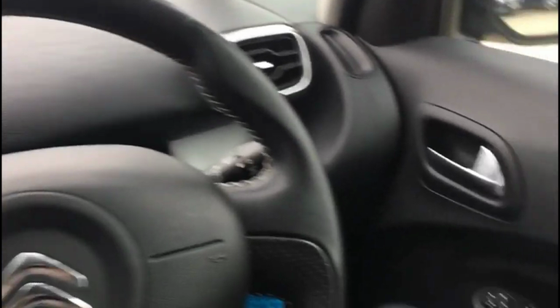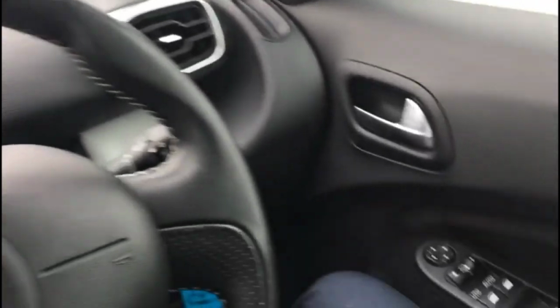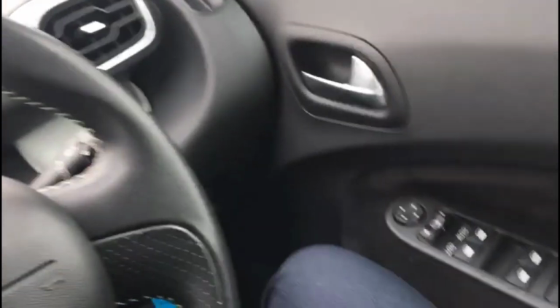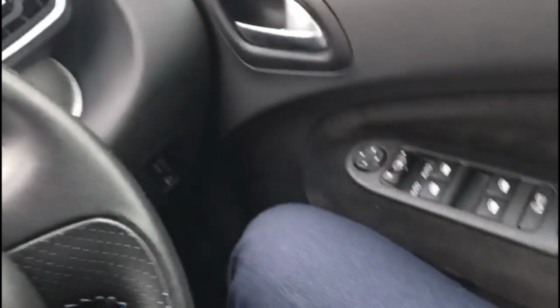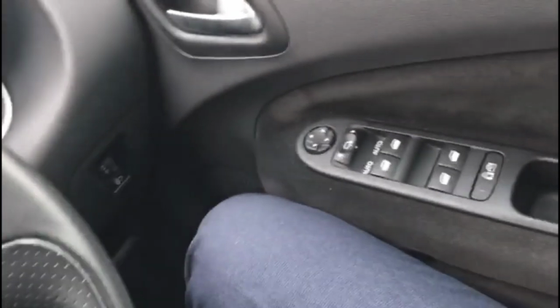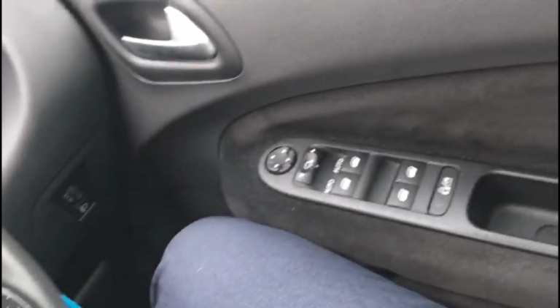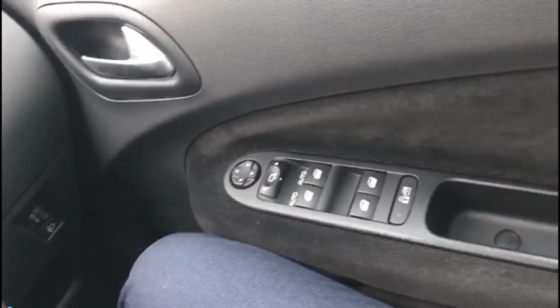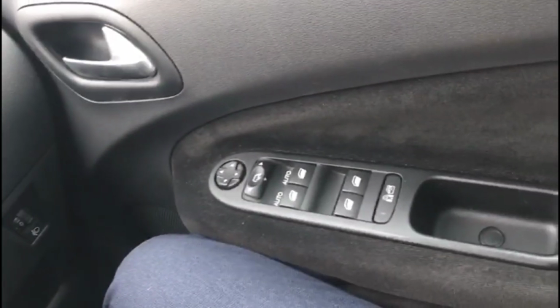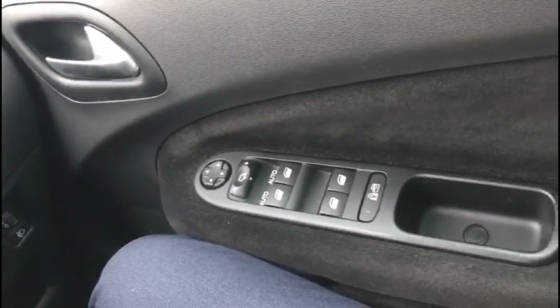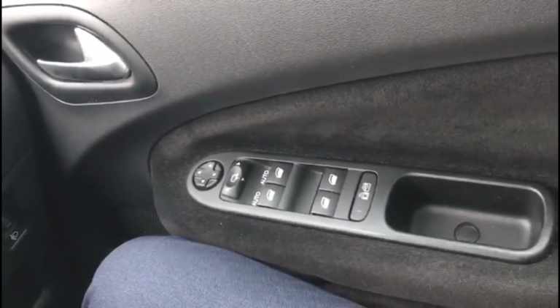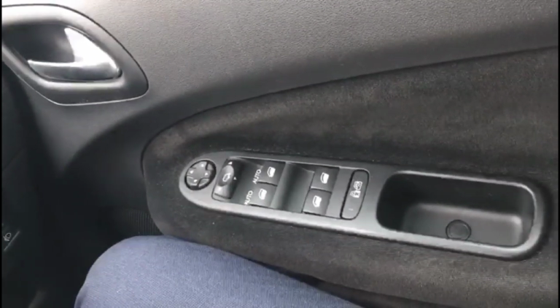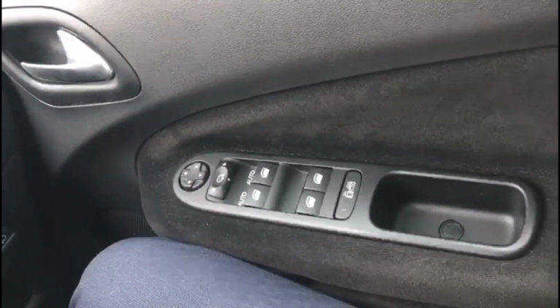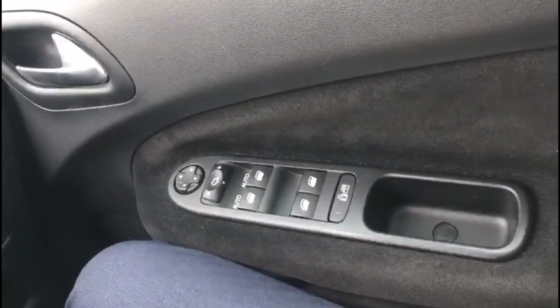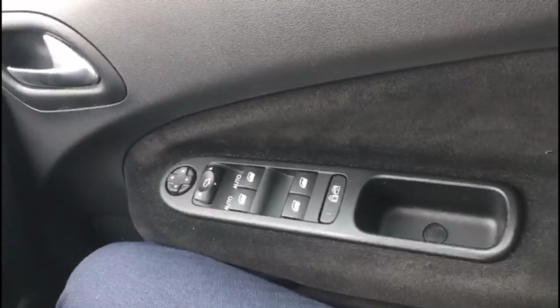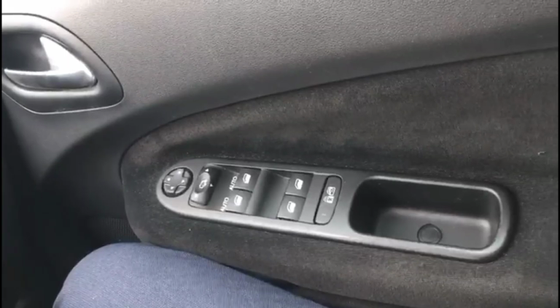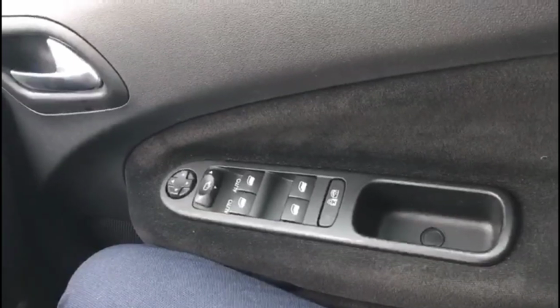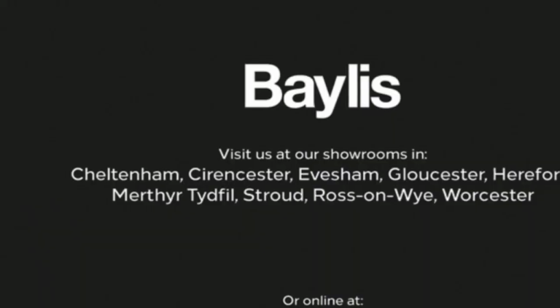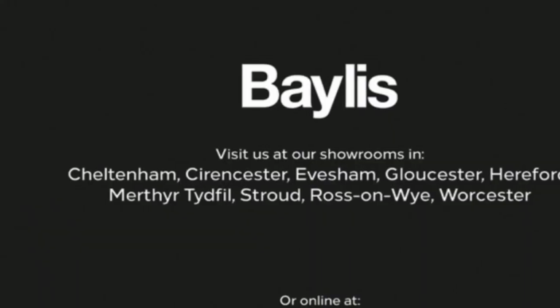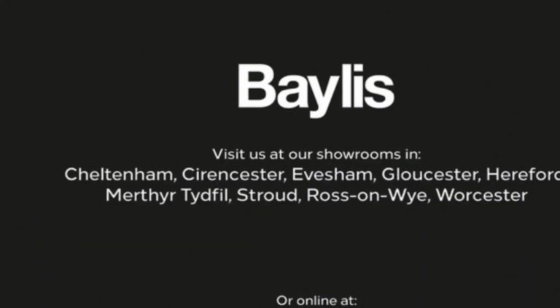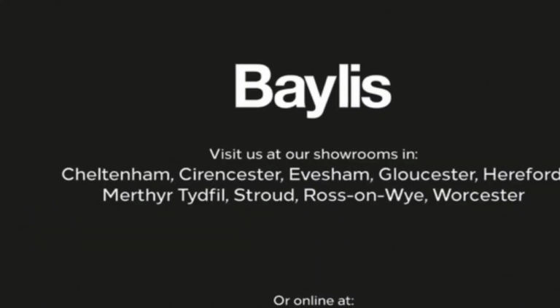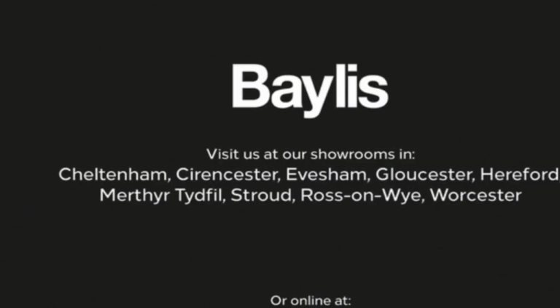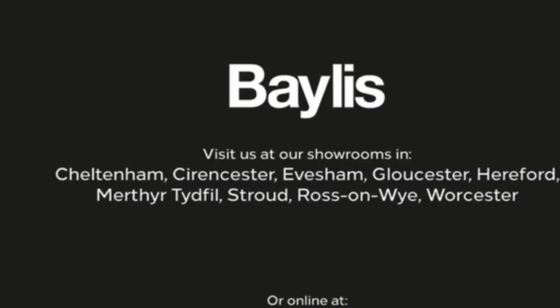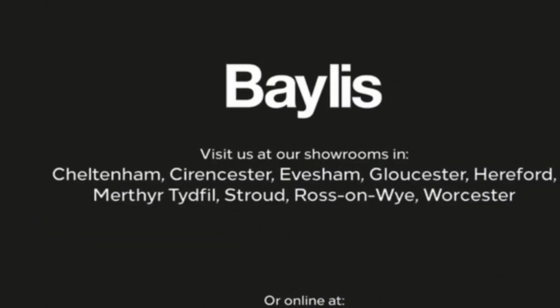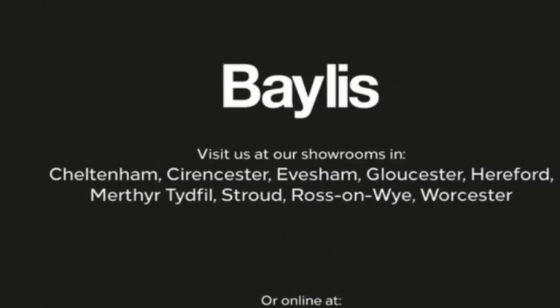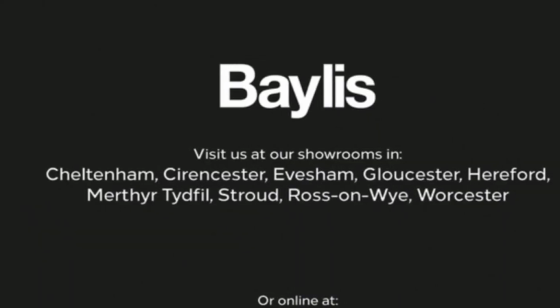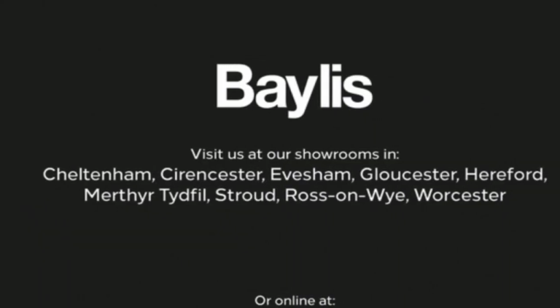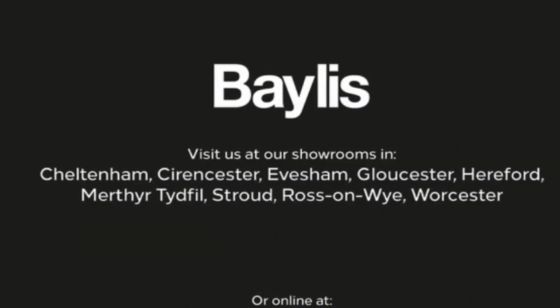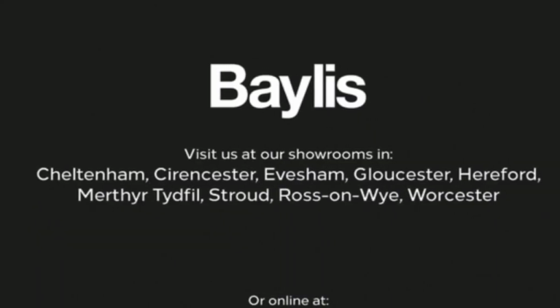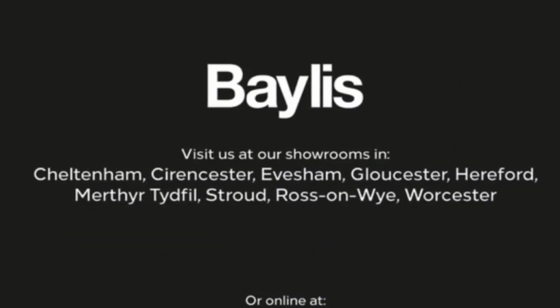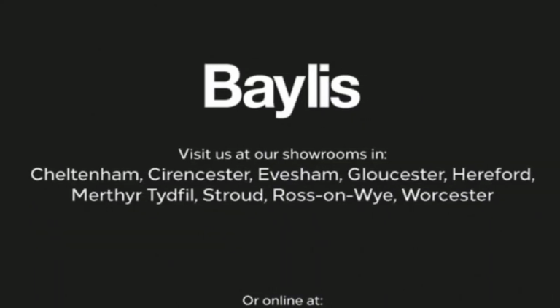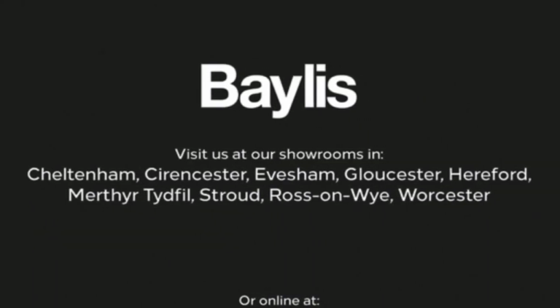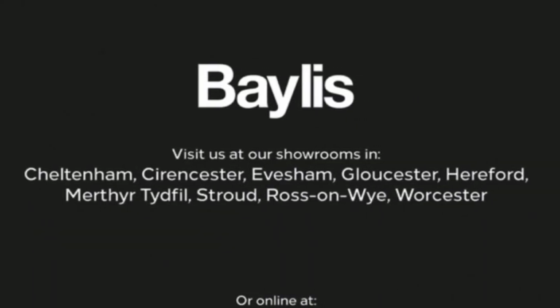Electric mirrors and front and rear electric windows. If you're interested in this vehicle, then please give us a call at Bayless Vauxhall.